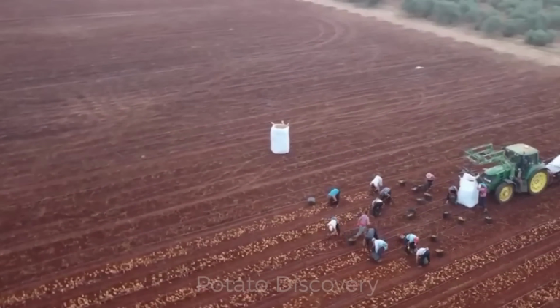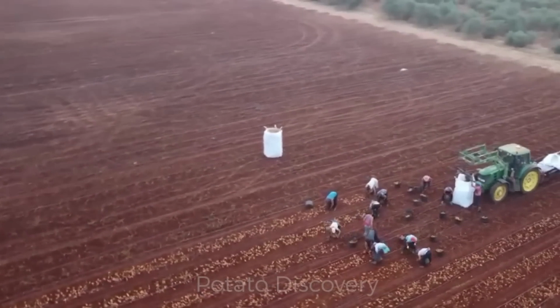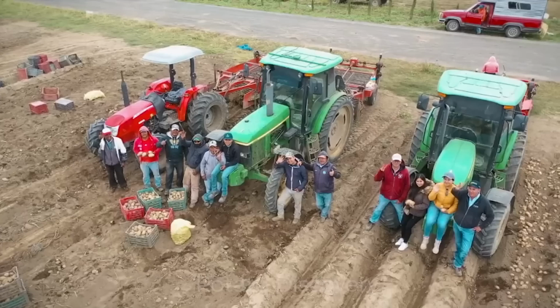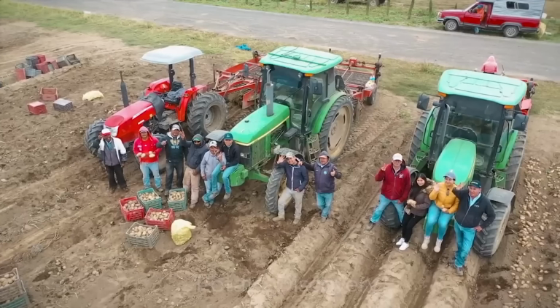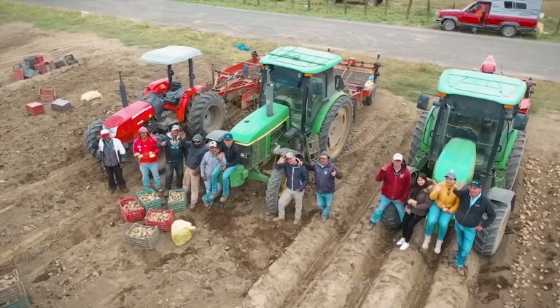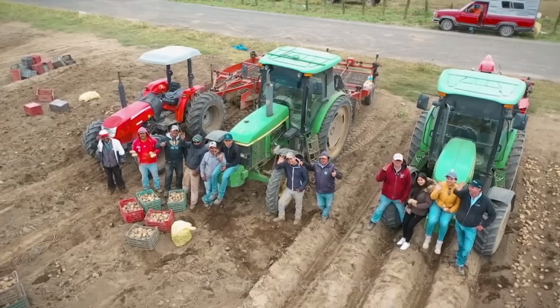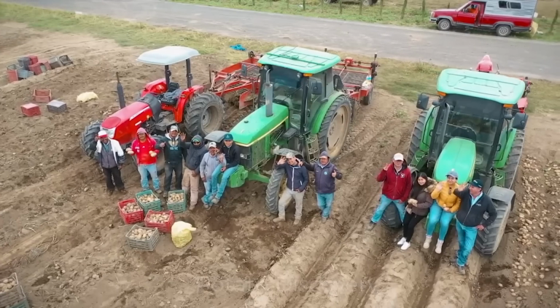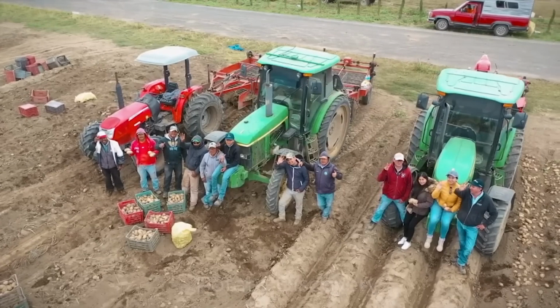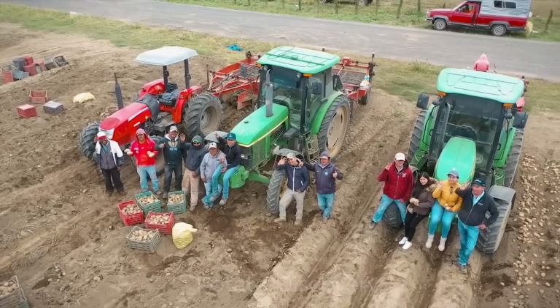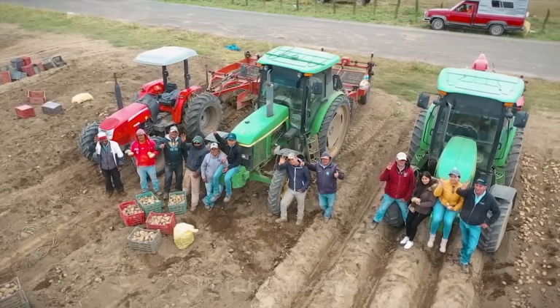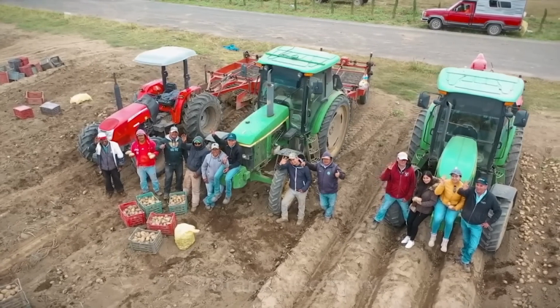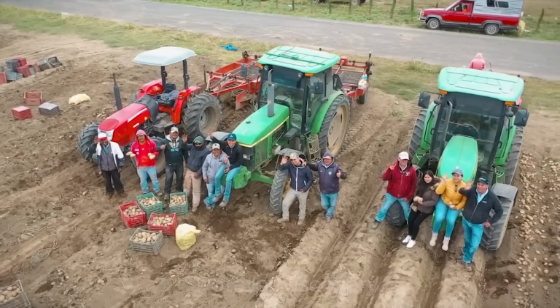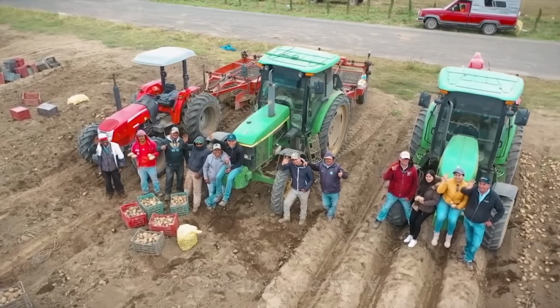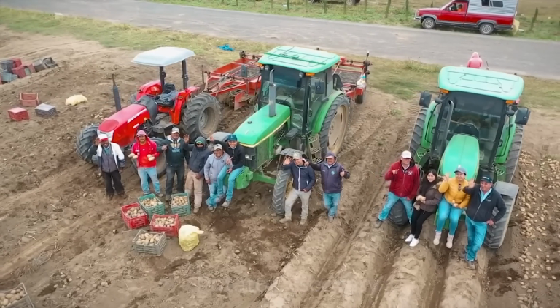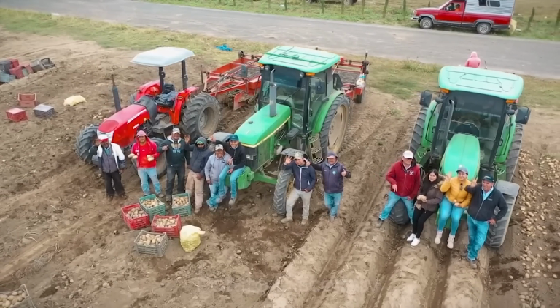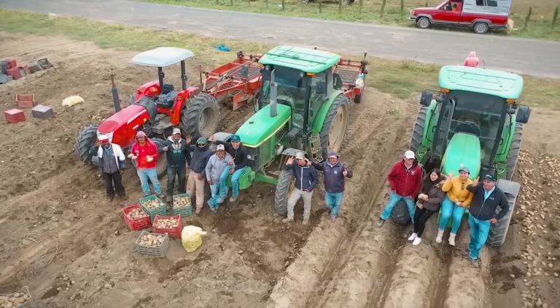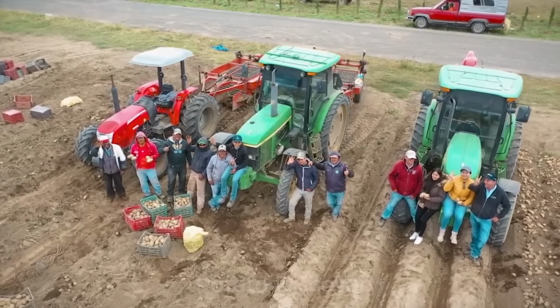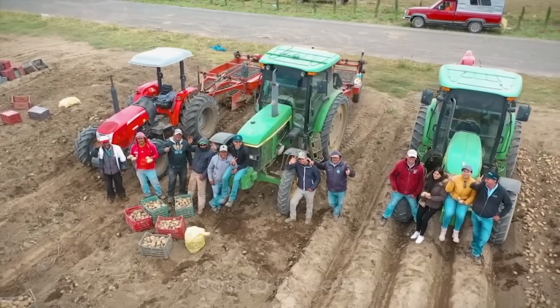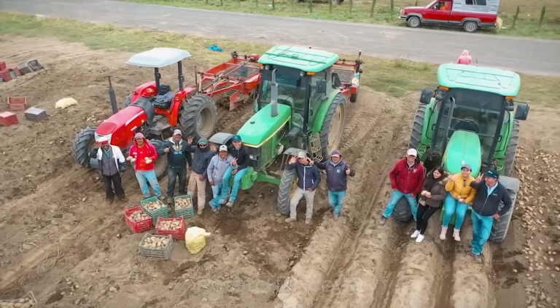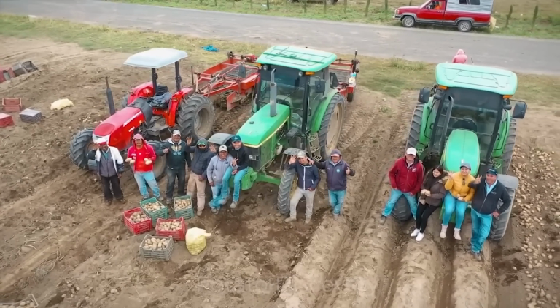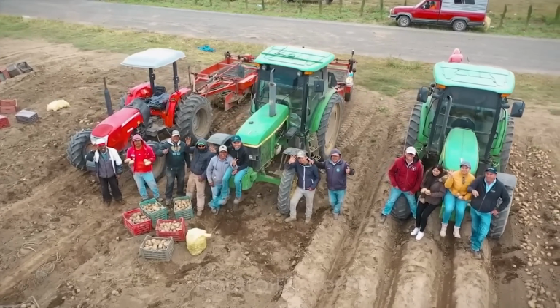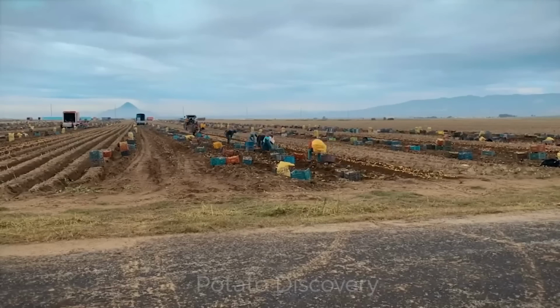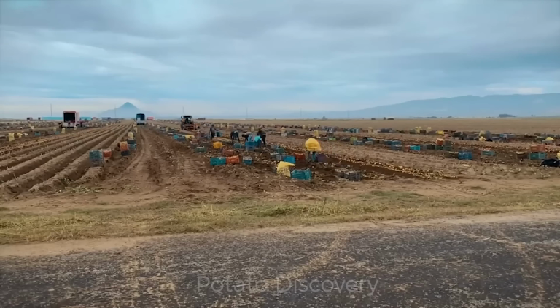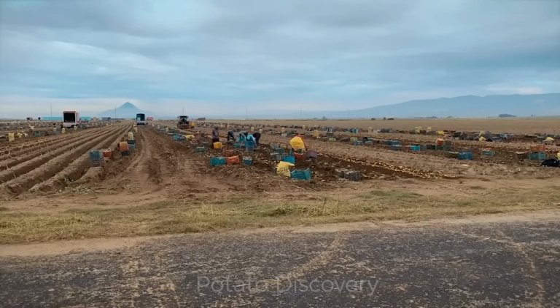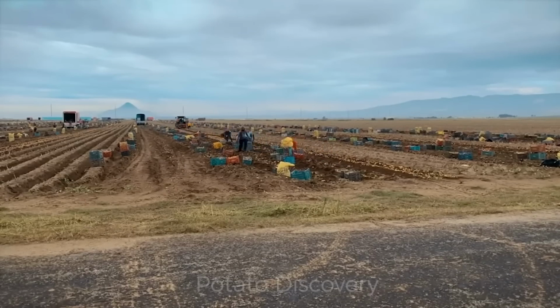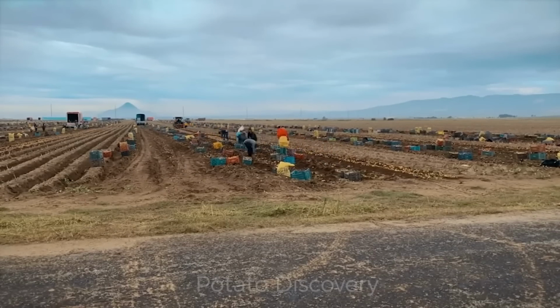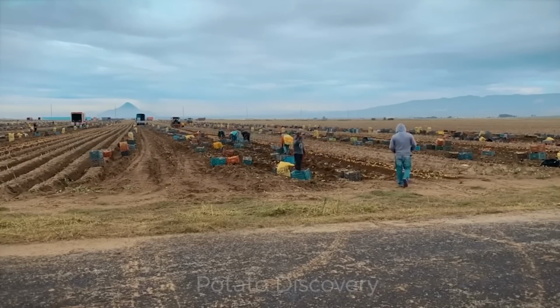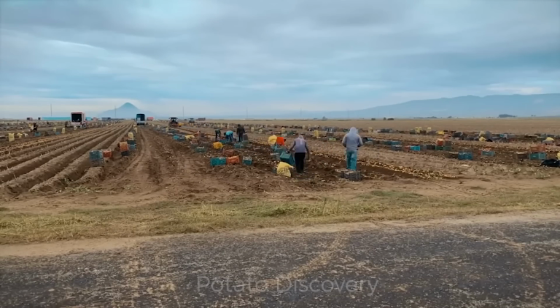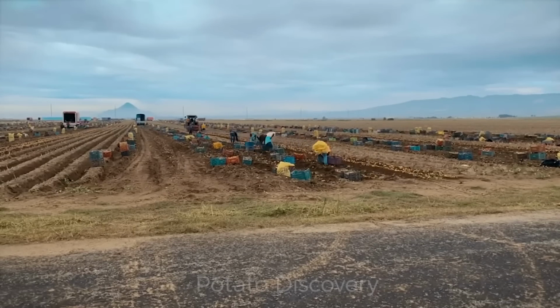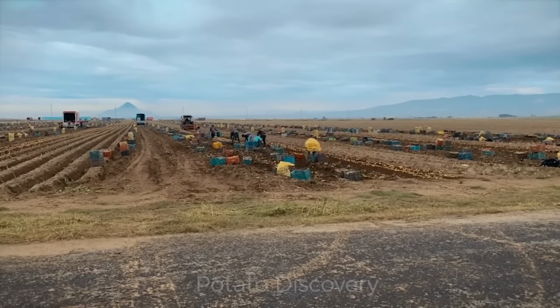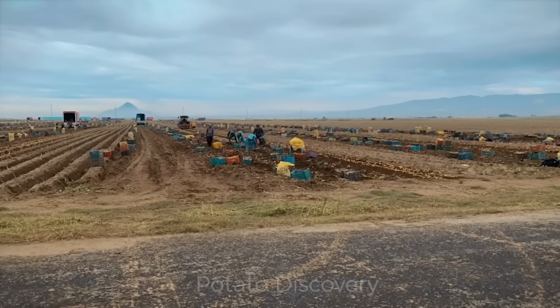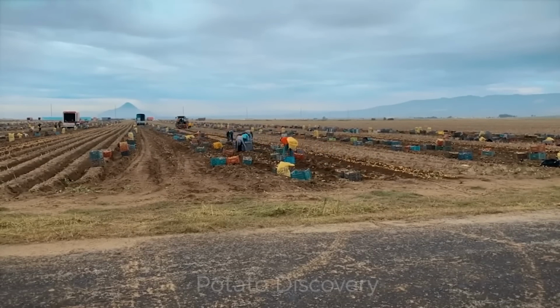In the last evening, these workers will have a full meal, rest in the field, and then continue the work.